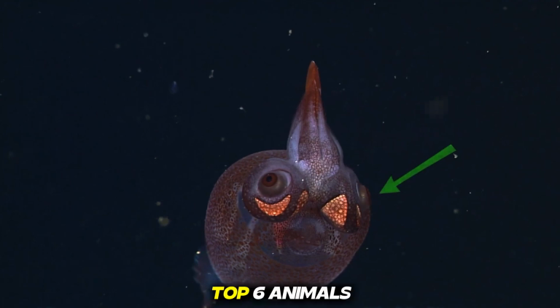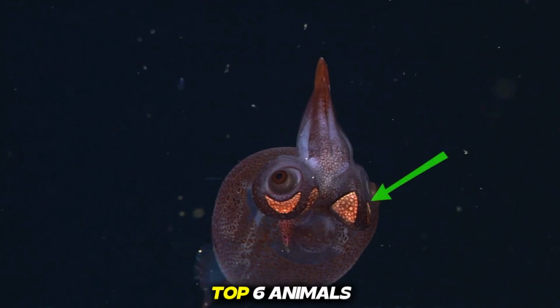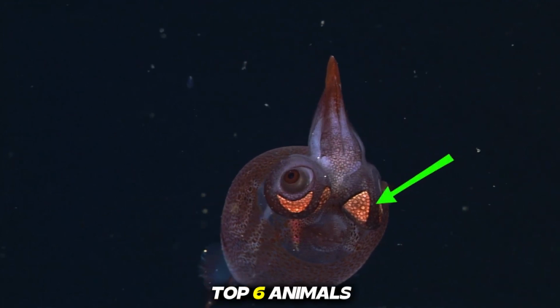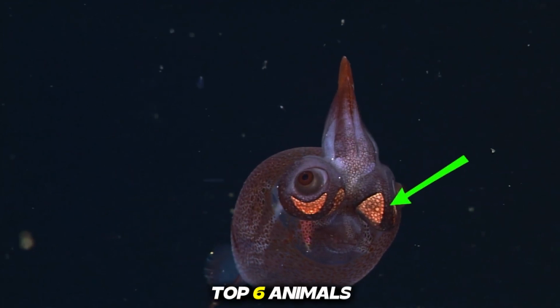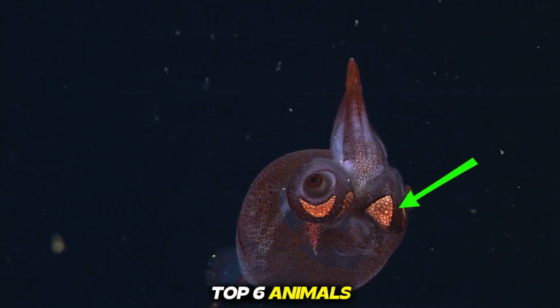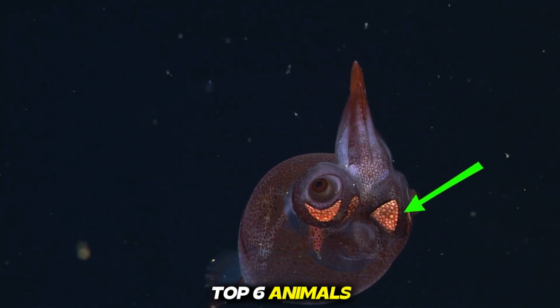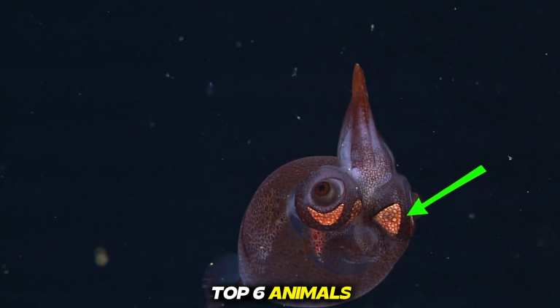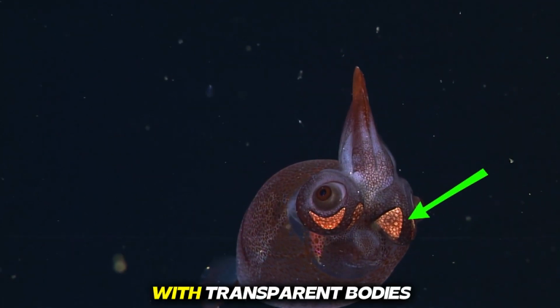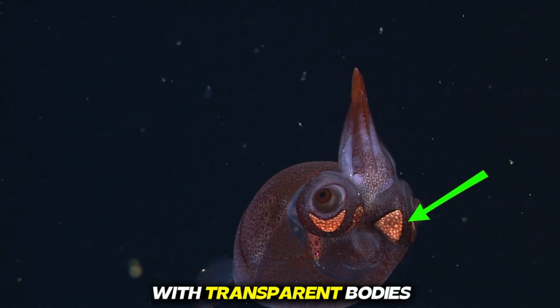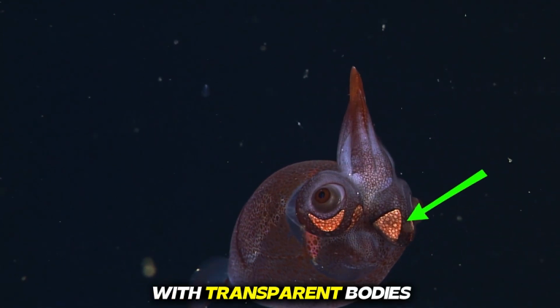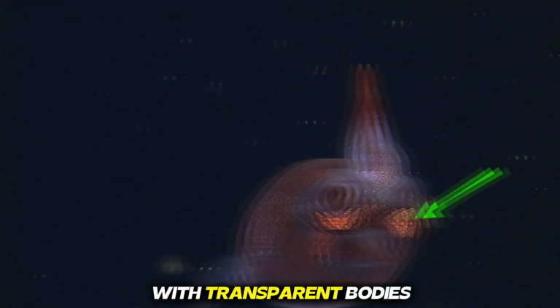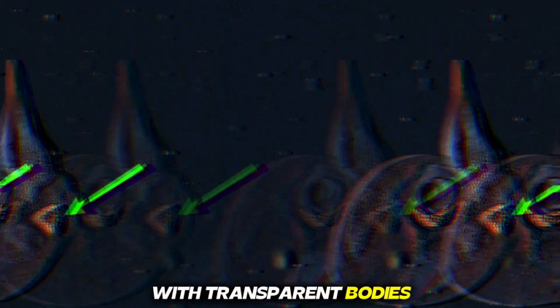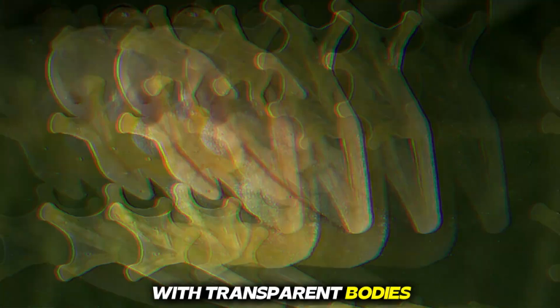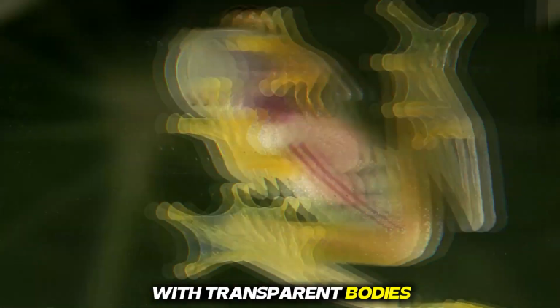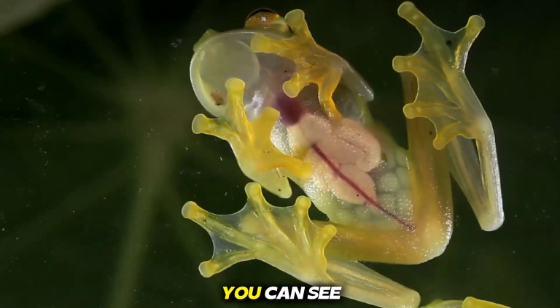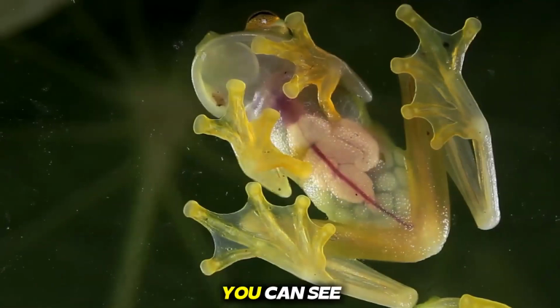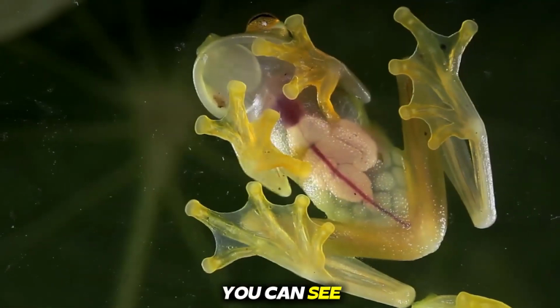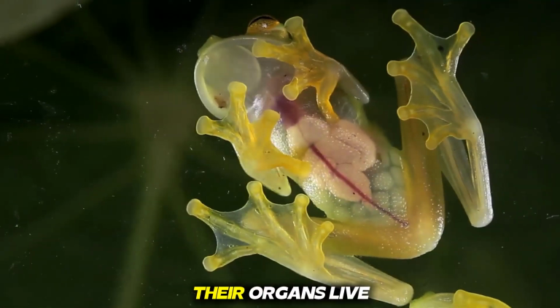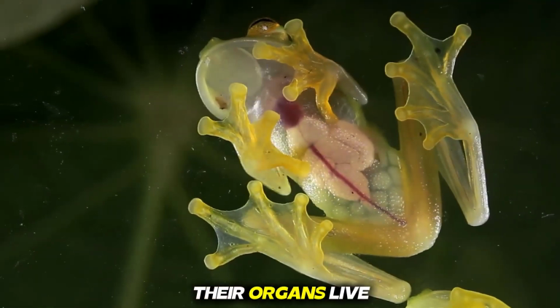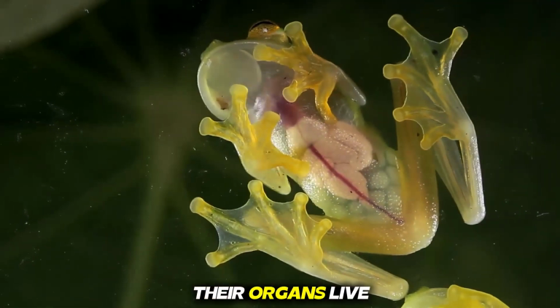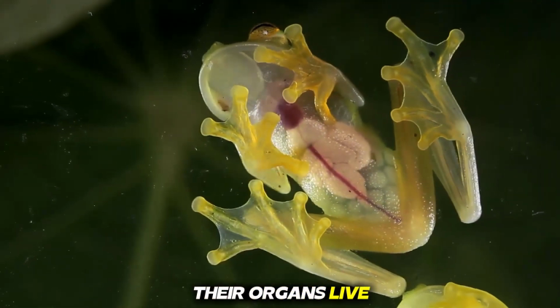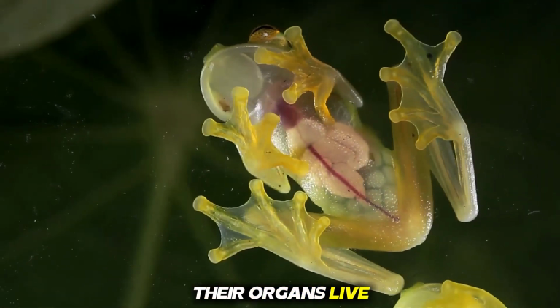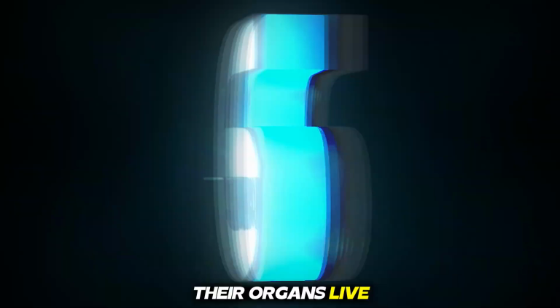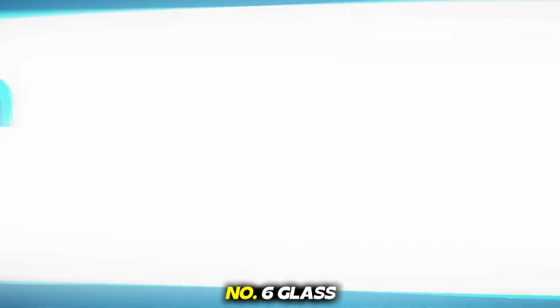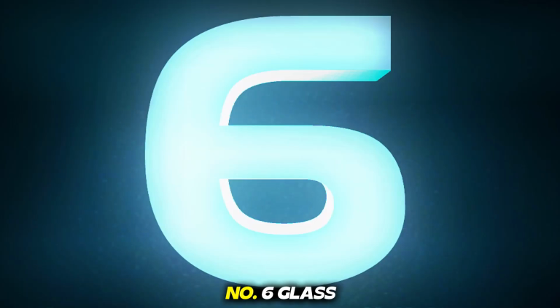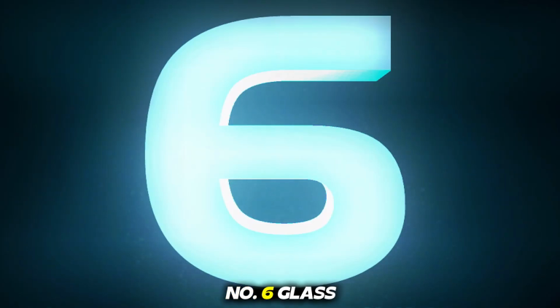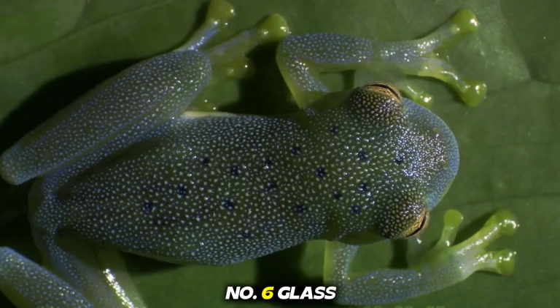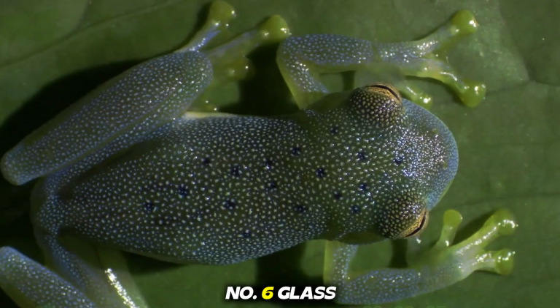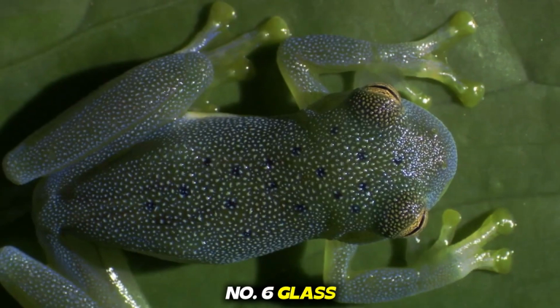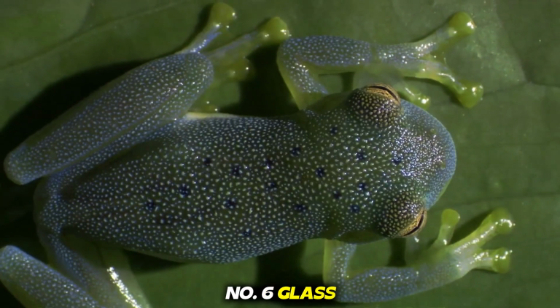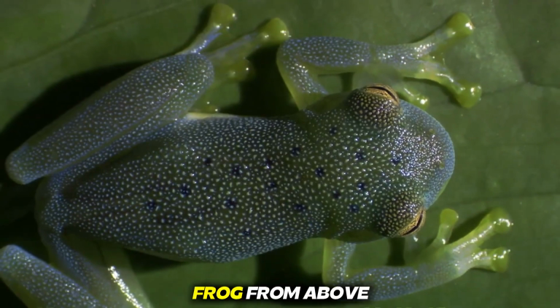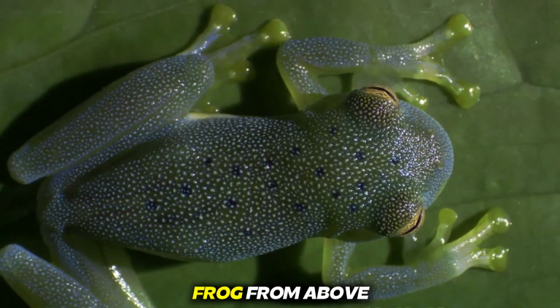Top six animals with transparent bodies. You can see their organs live. Number six, glass frog.